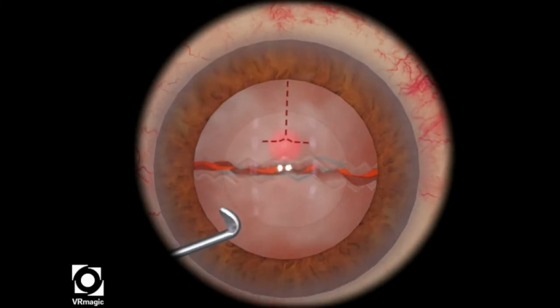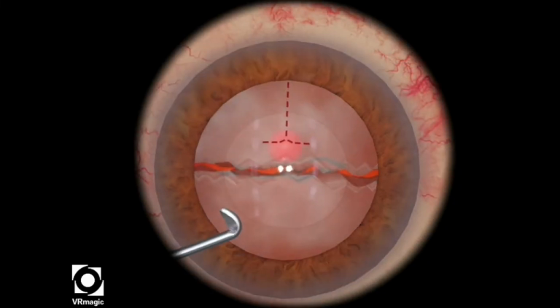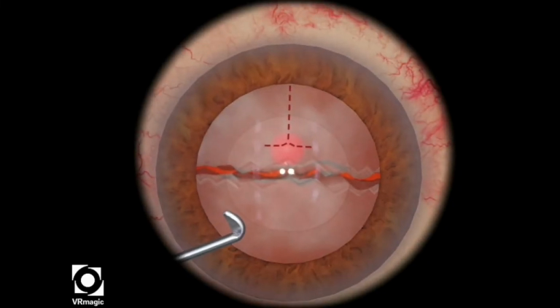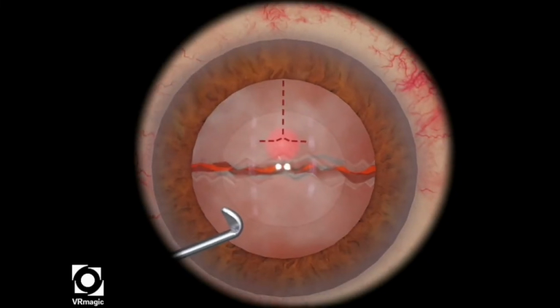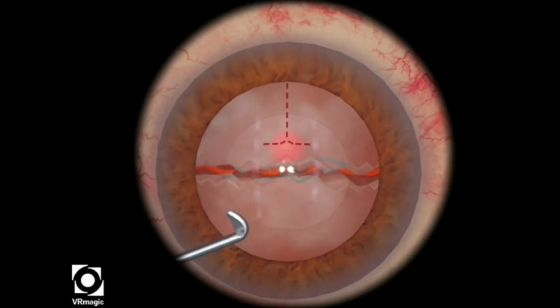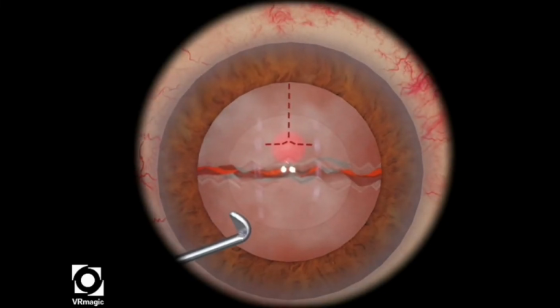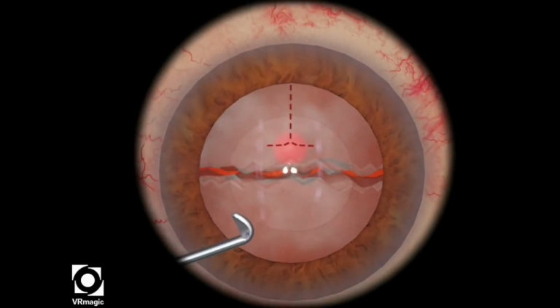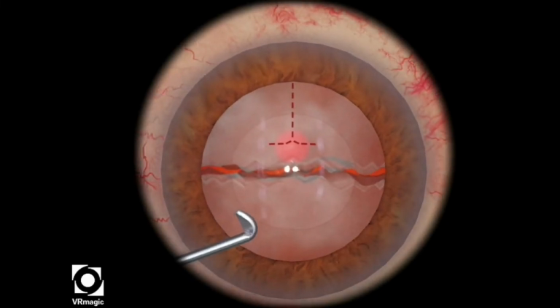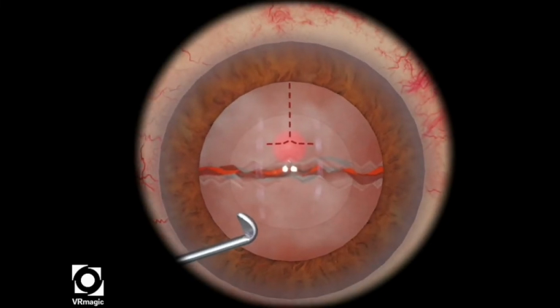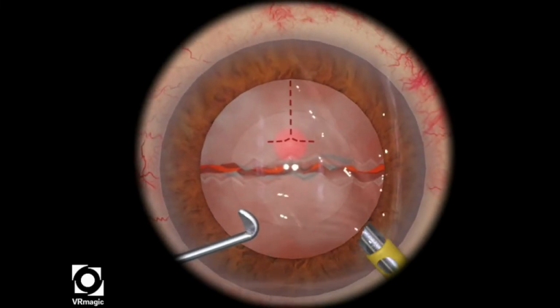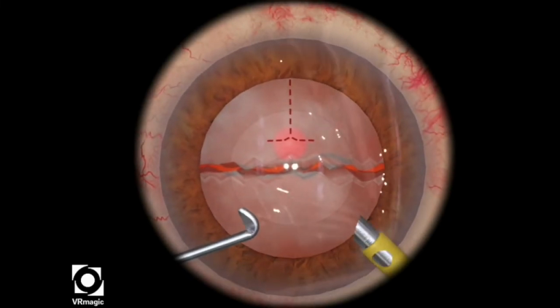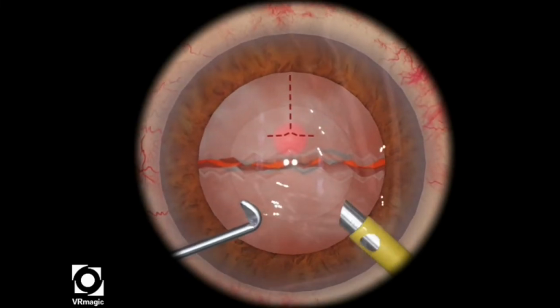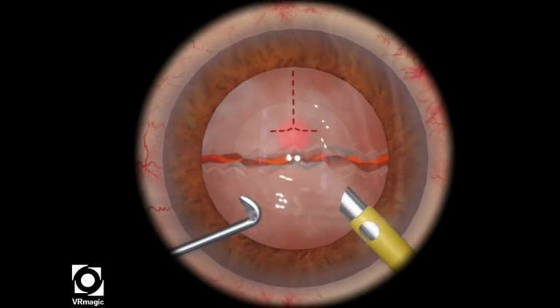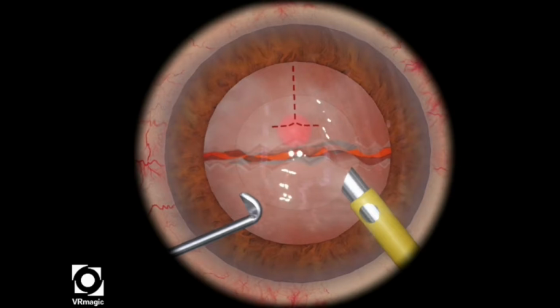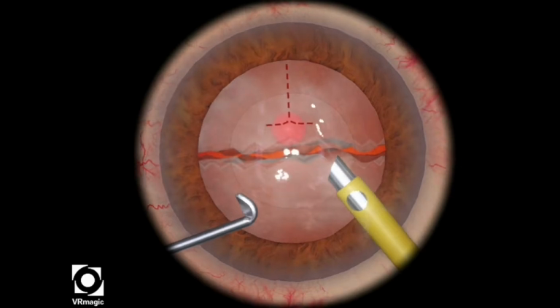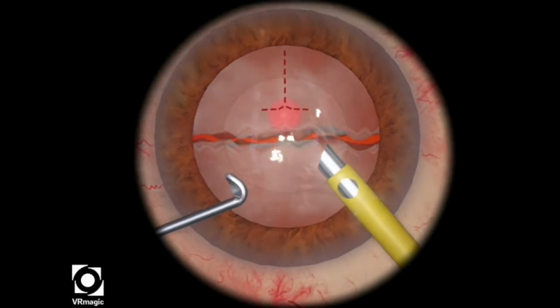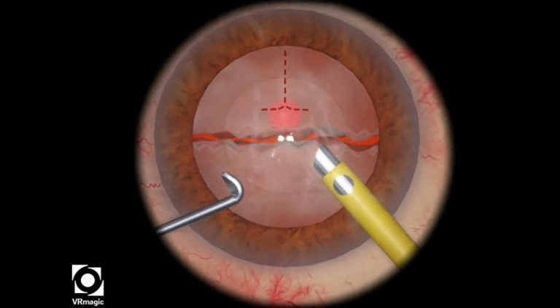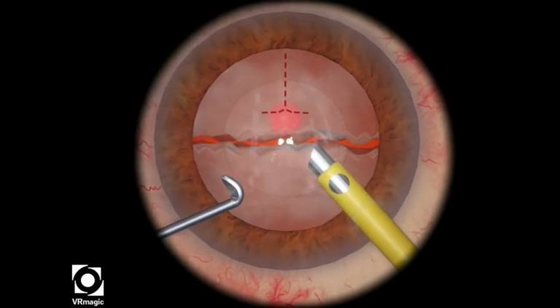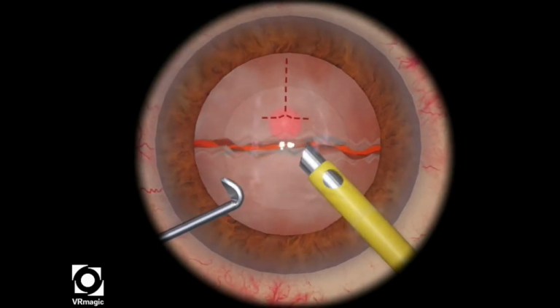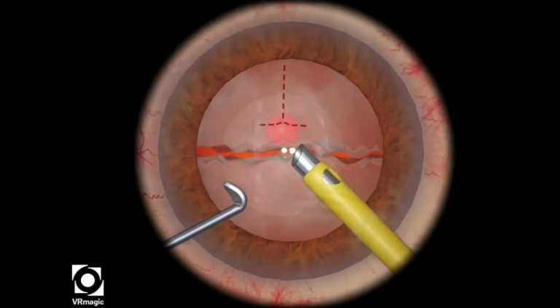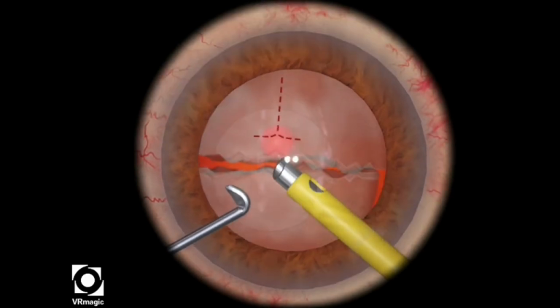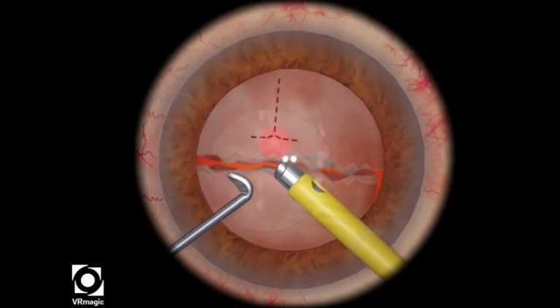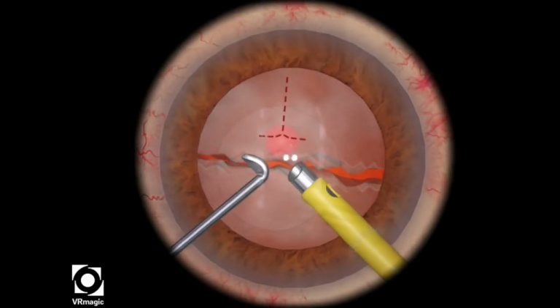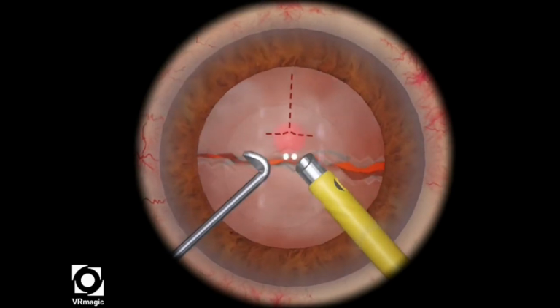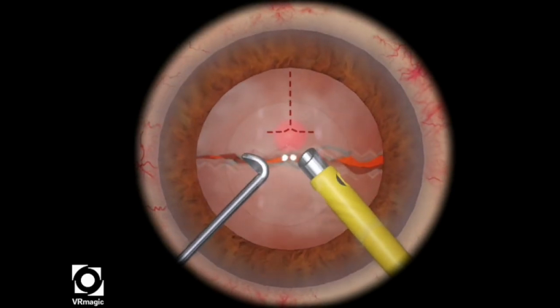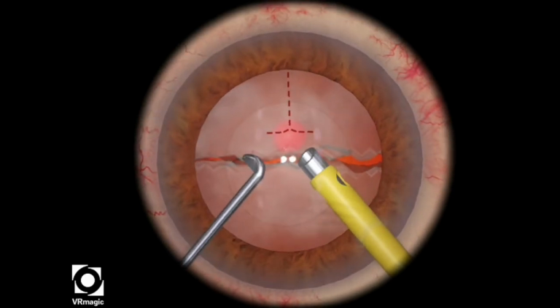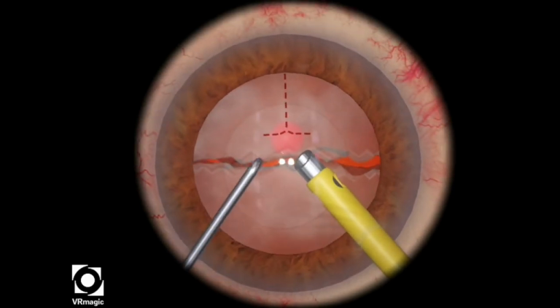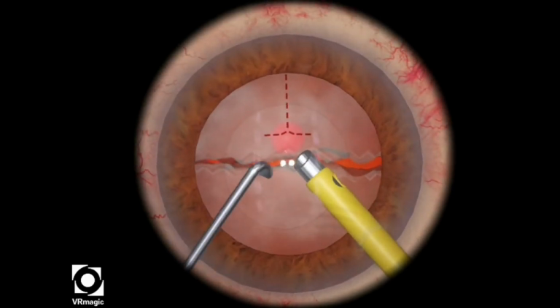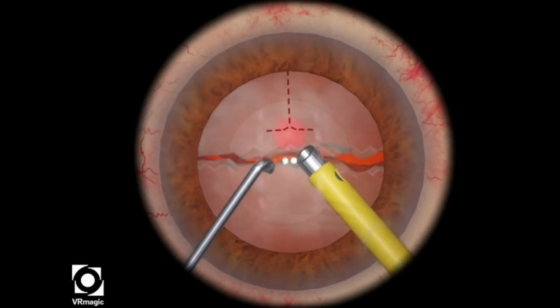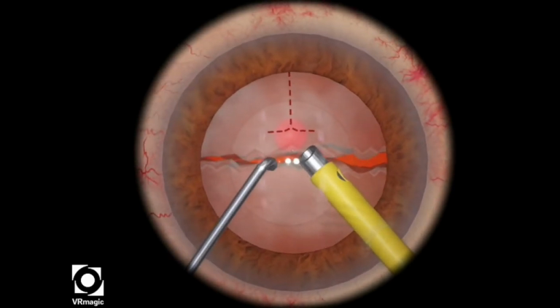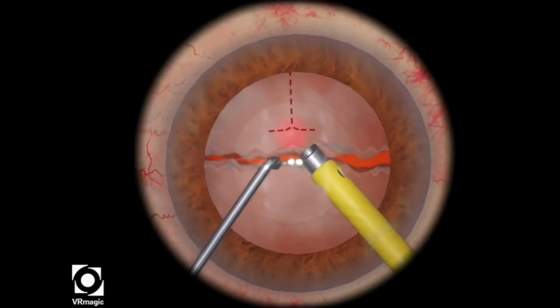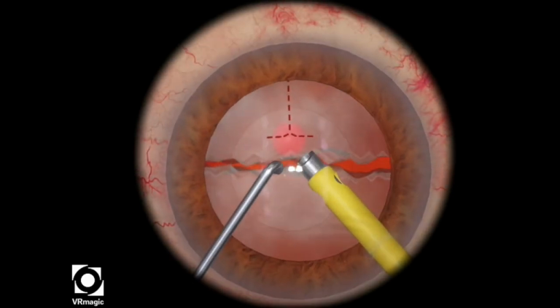In this particular level, your job is to perform two chops, one in each half nuclei.